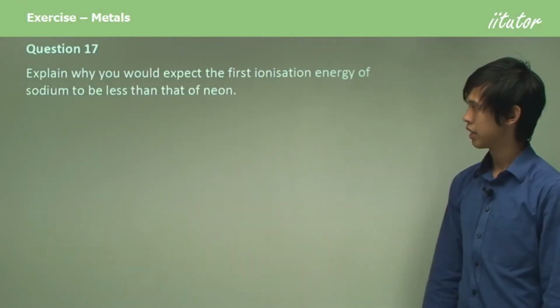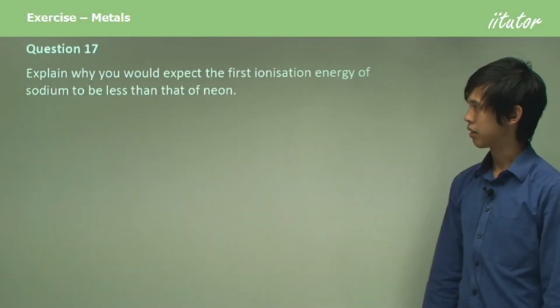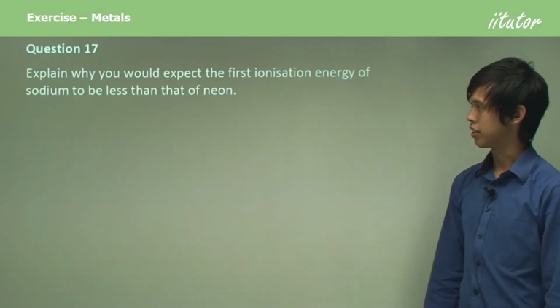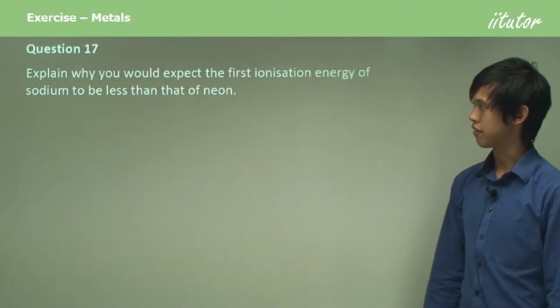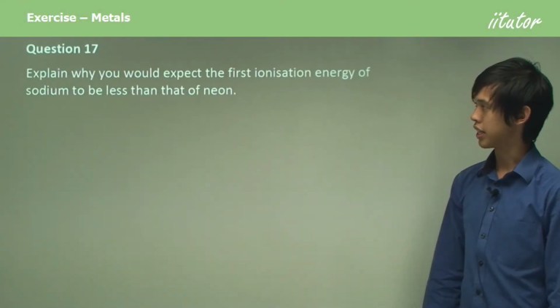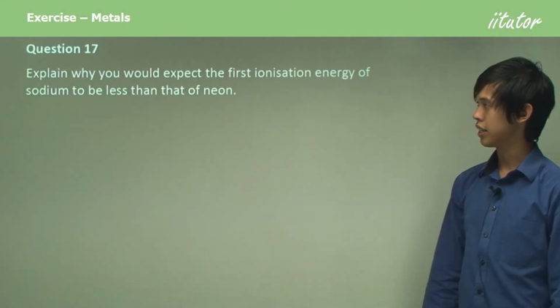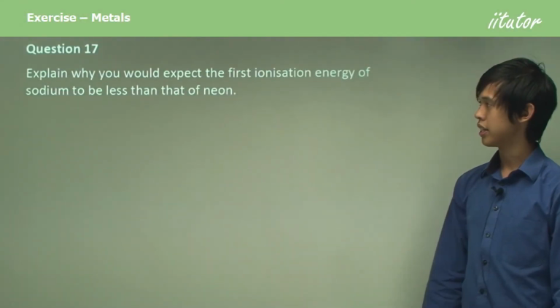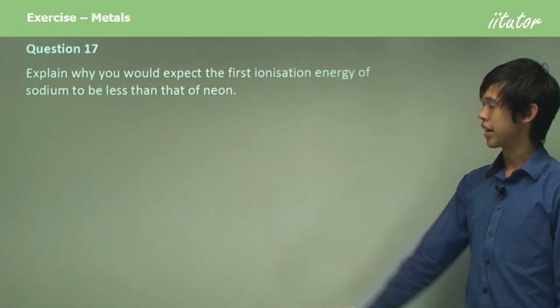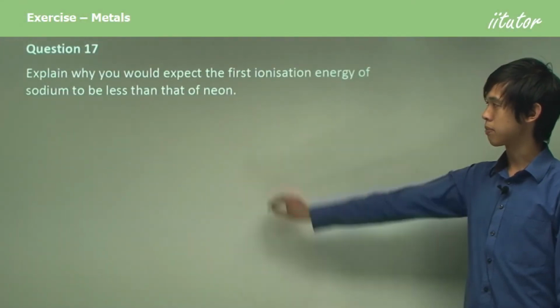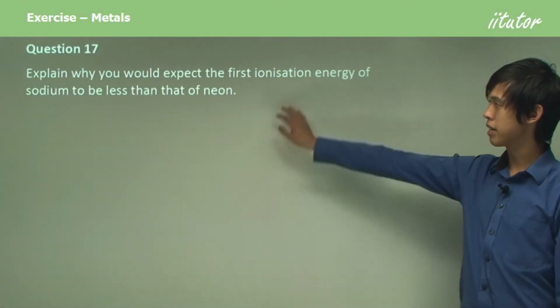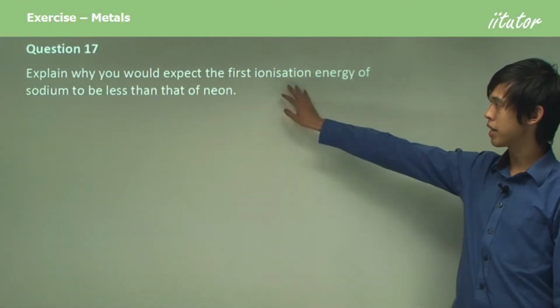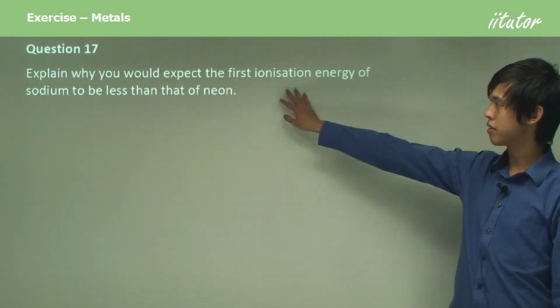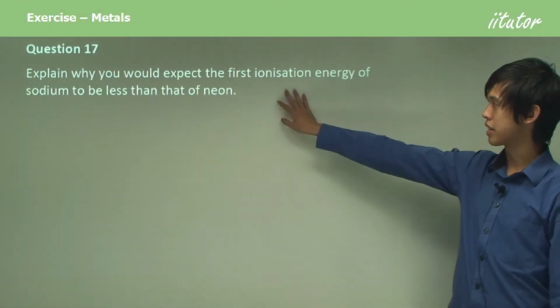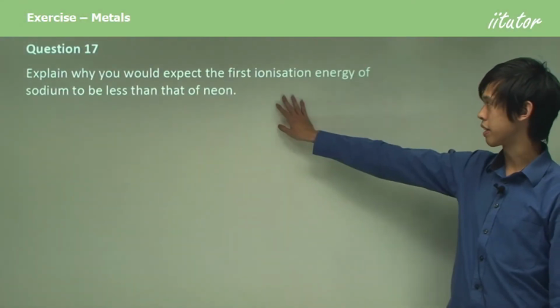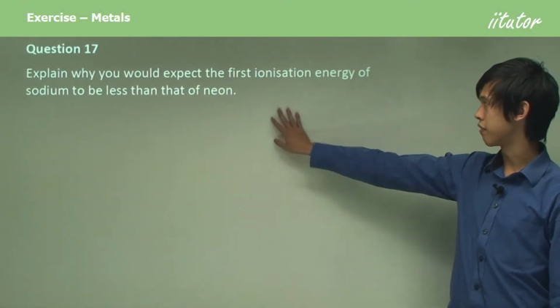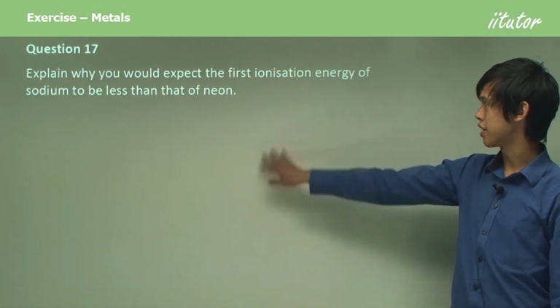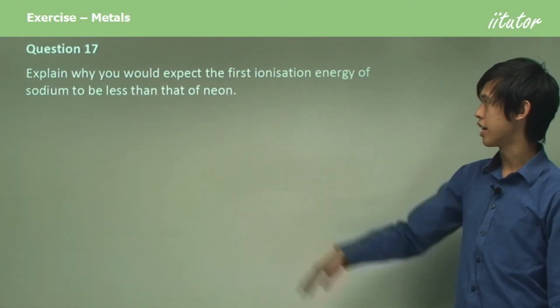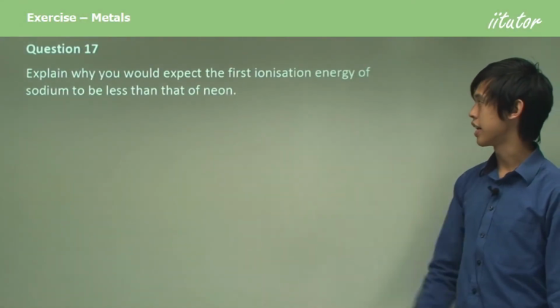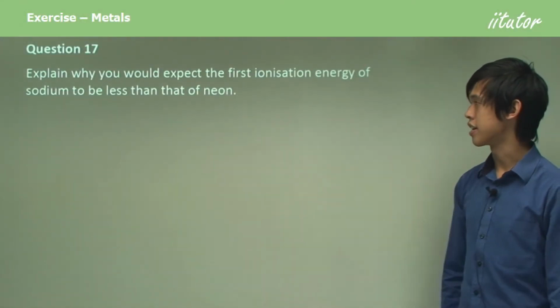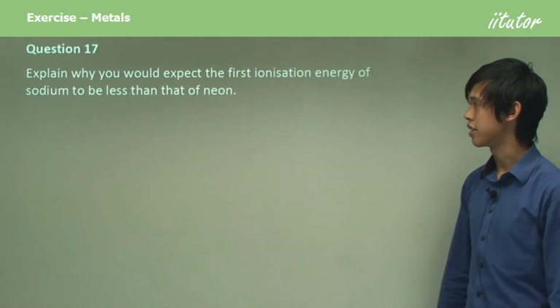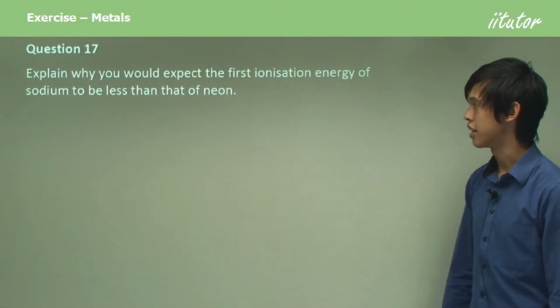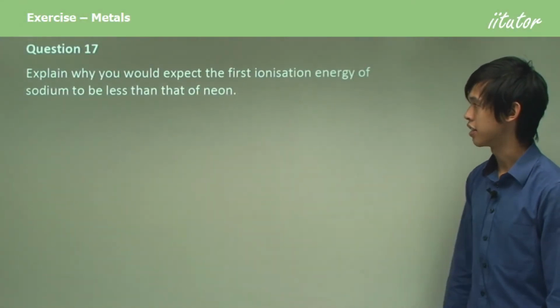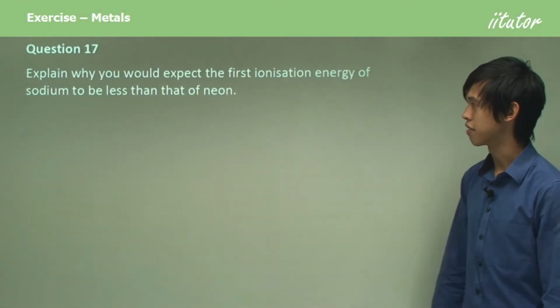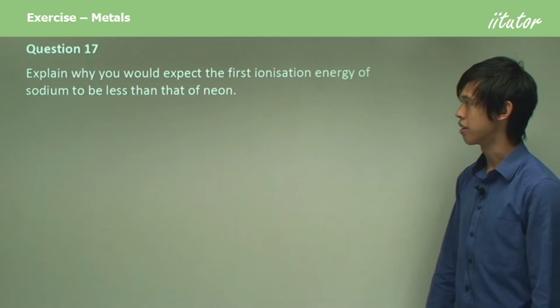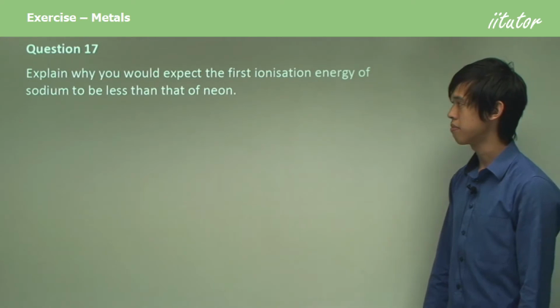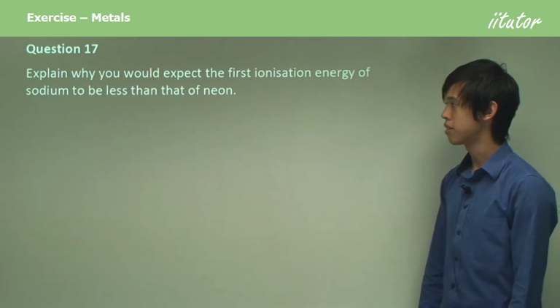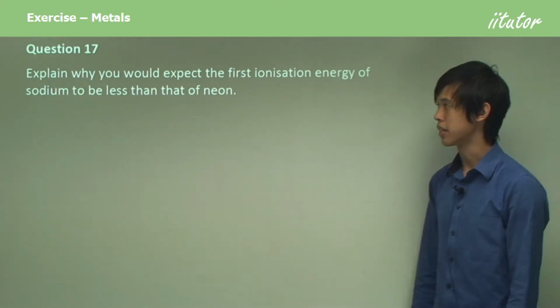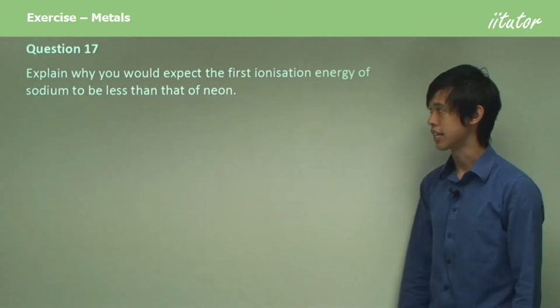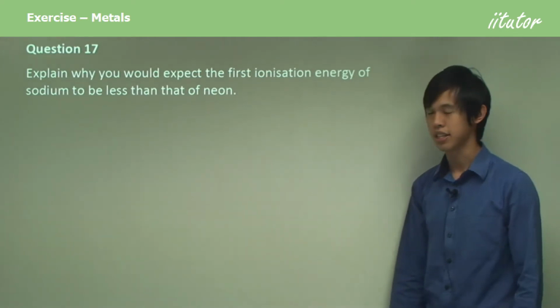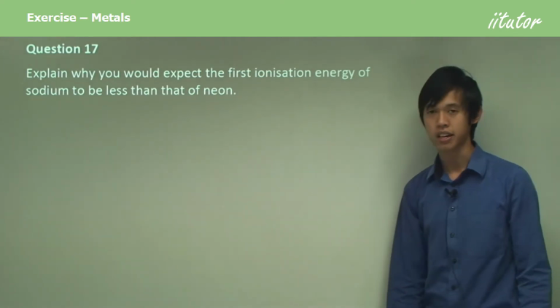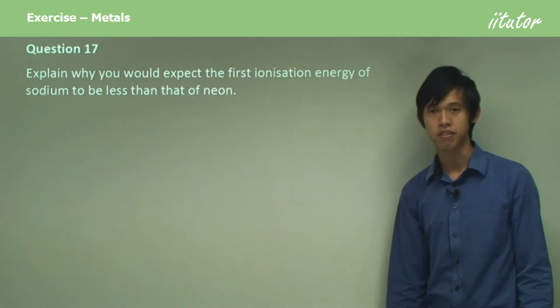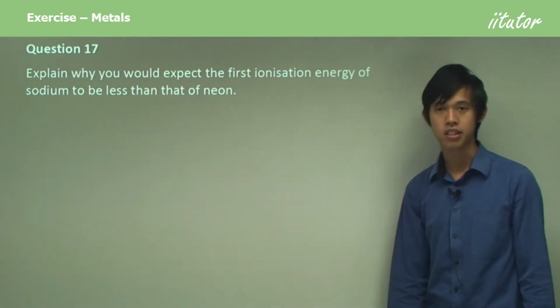Question 17. Explain why you would expect the first ionization energy of sodium to be less than that of neon.